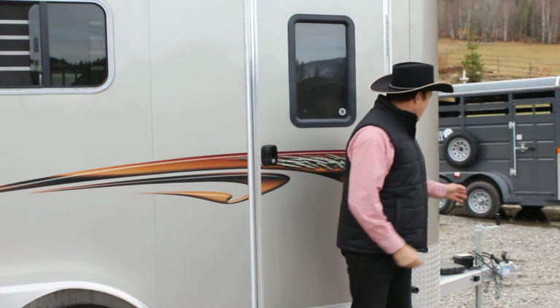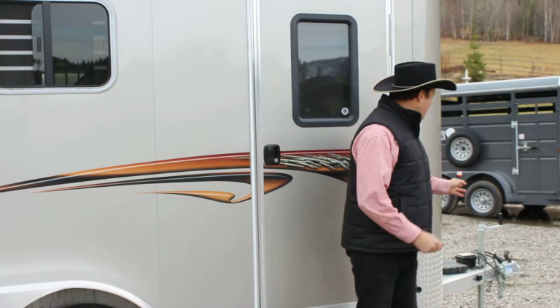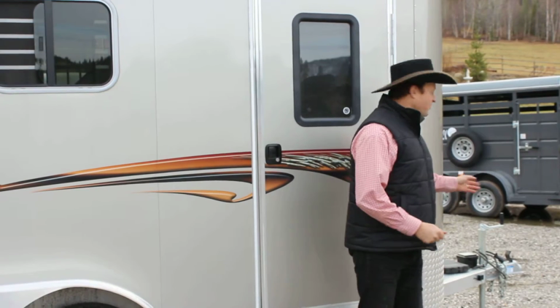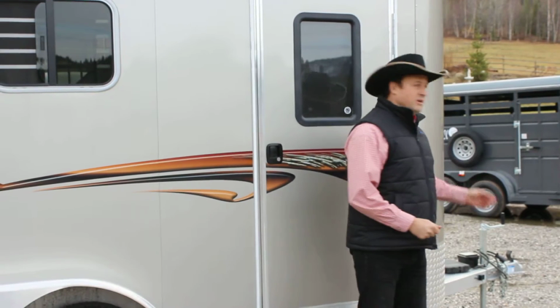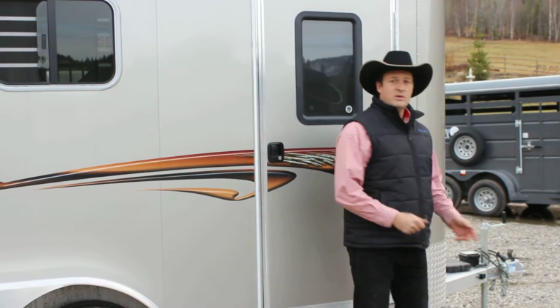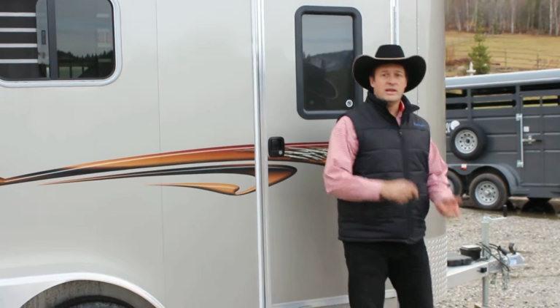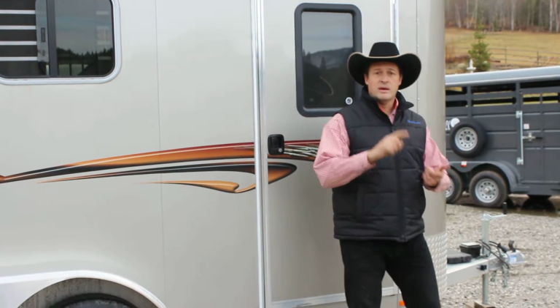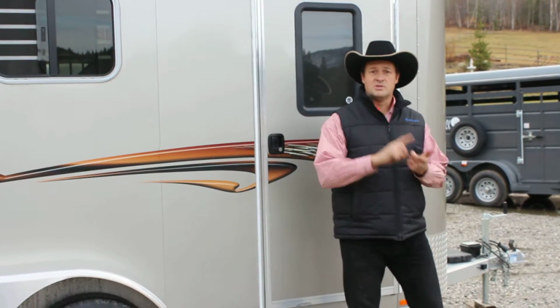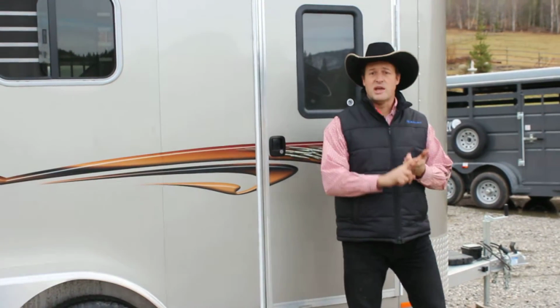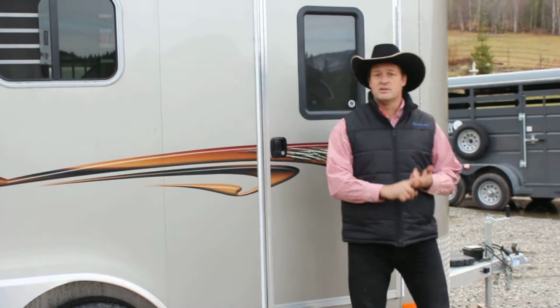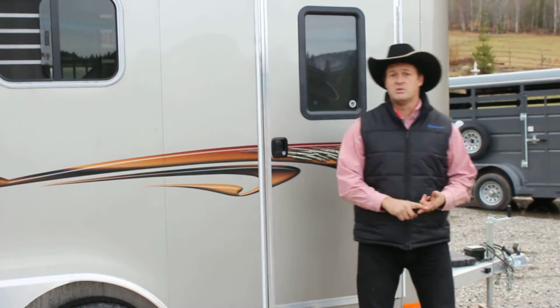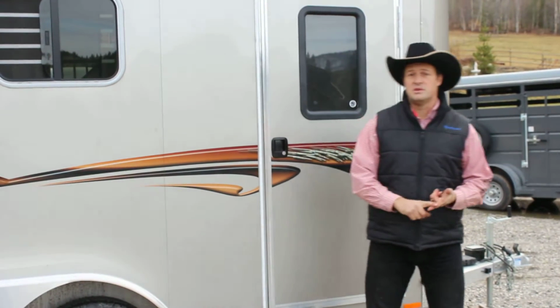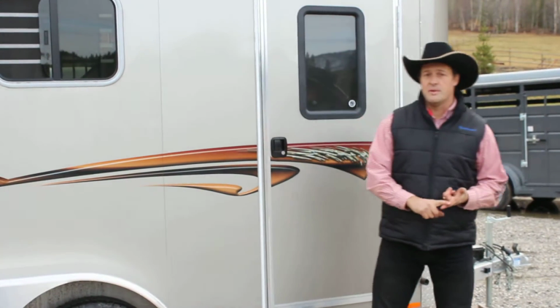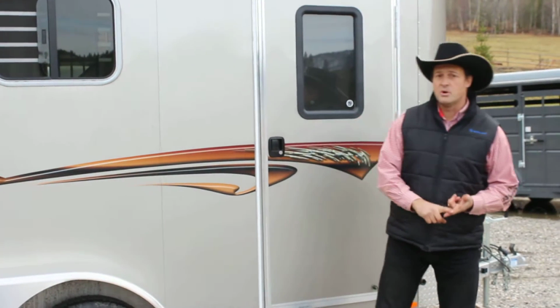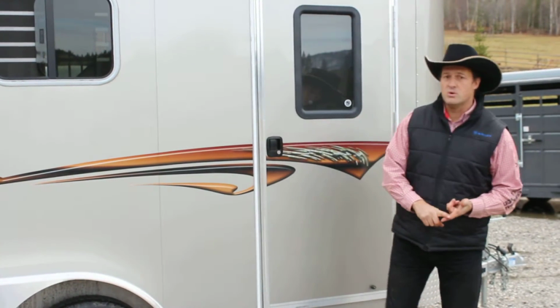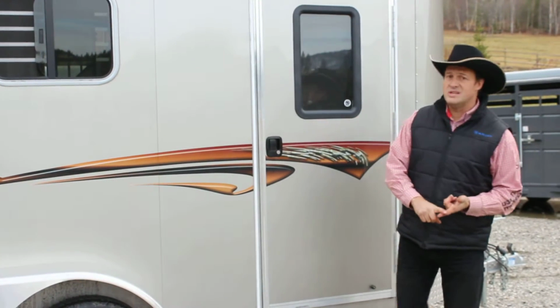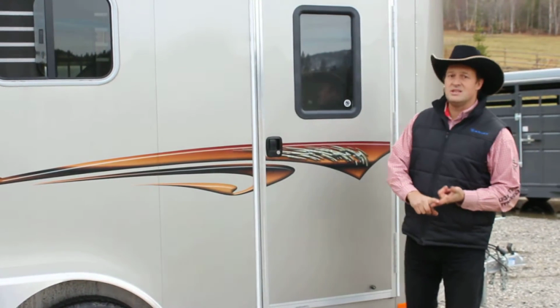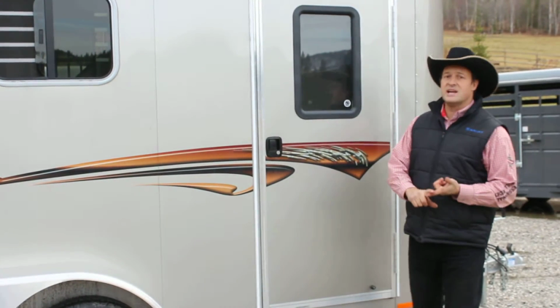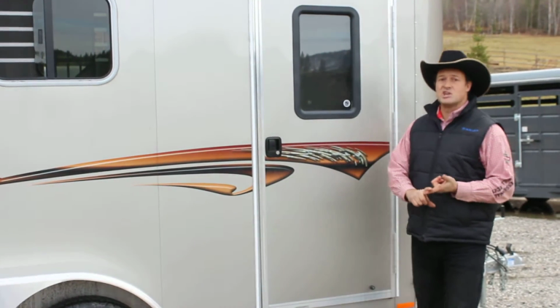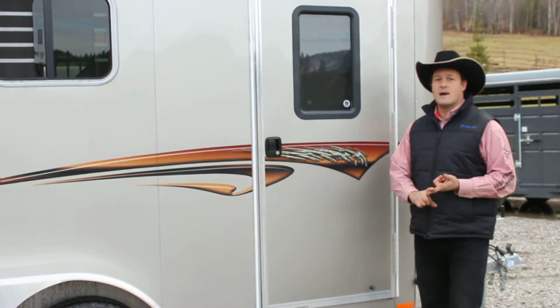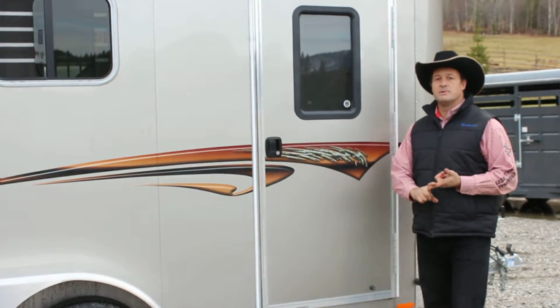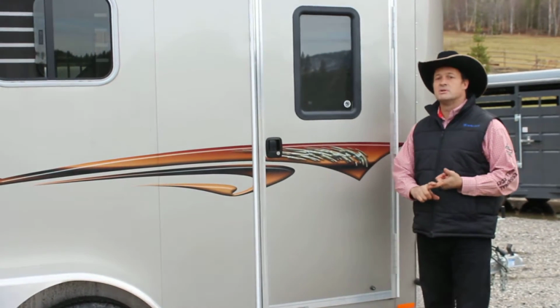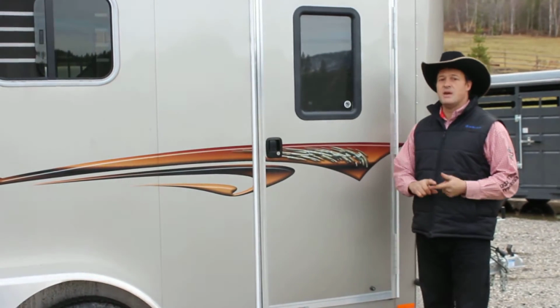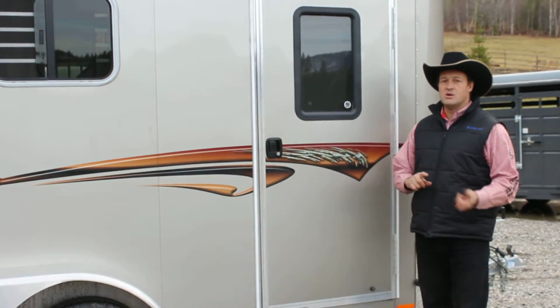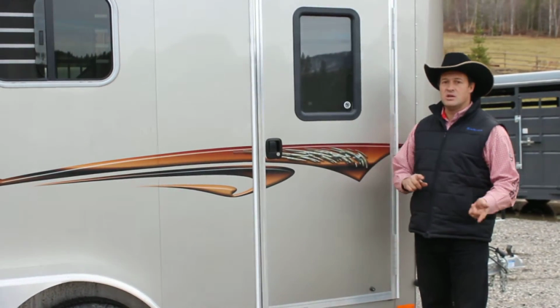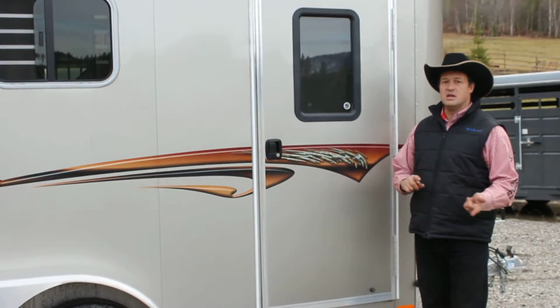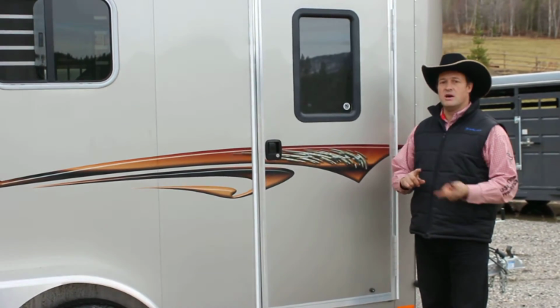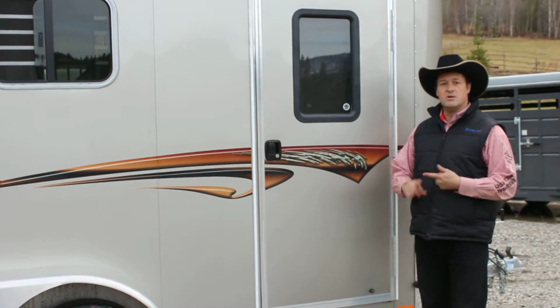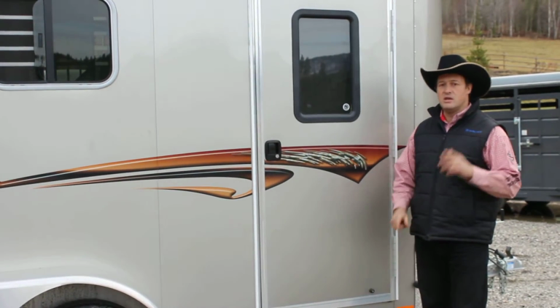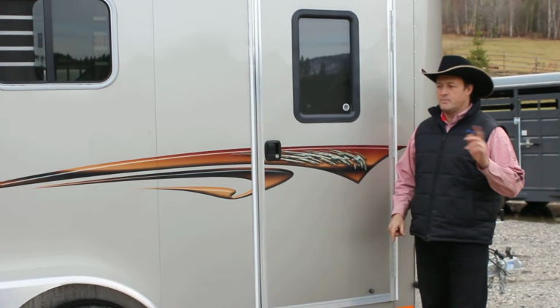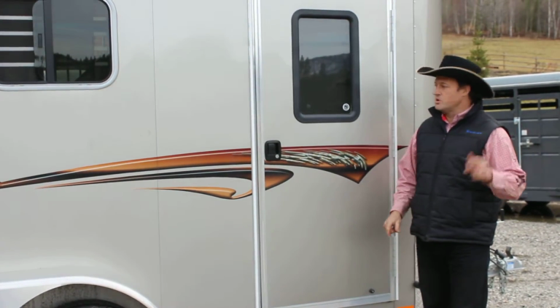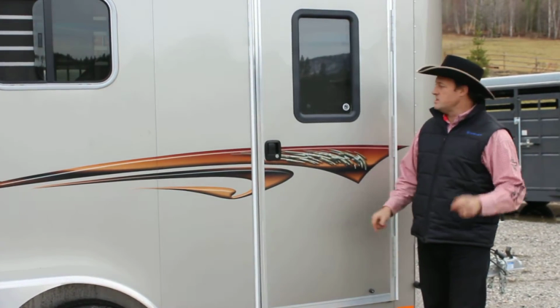Up front, it comes standard with the Demco Easy Latch Coupler to make hooking and unhooking a breeze.